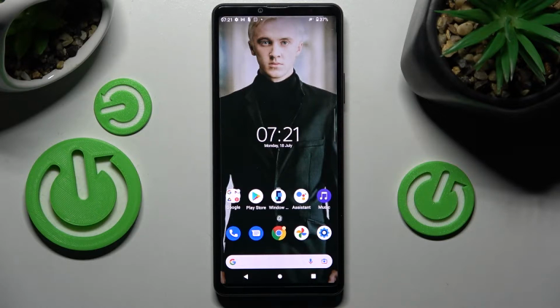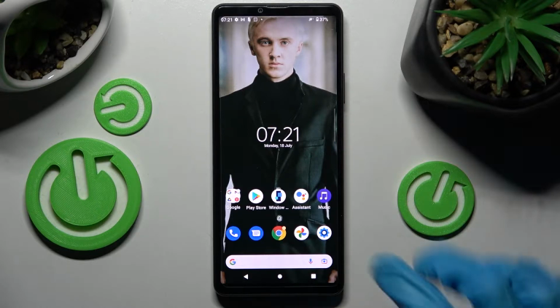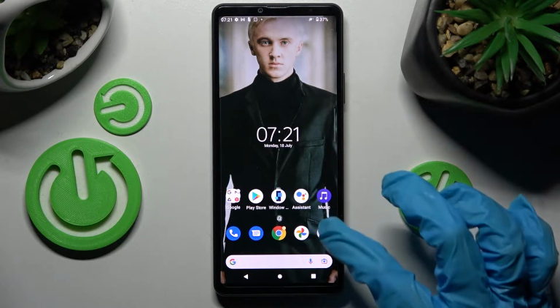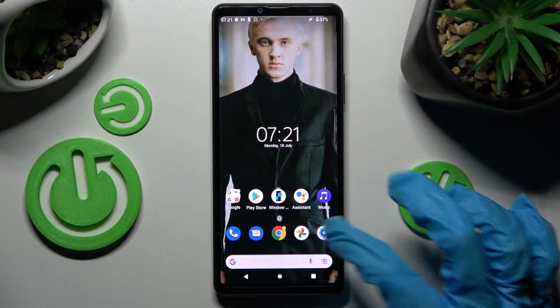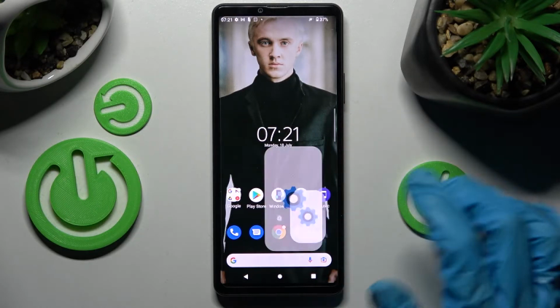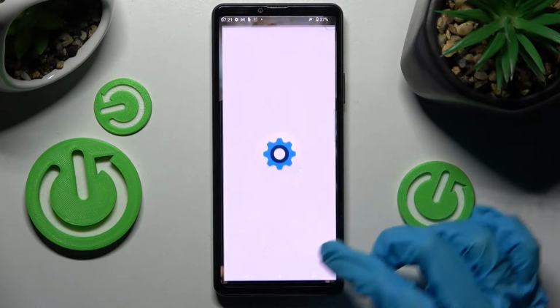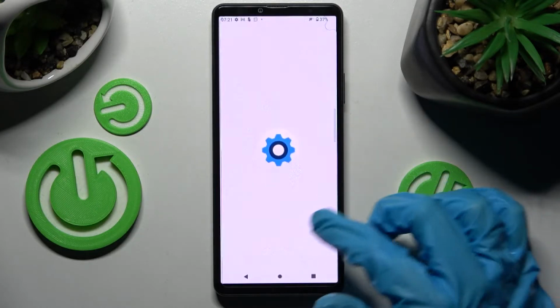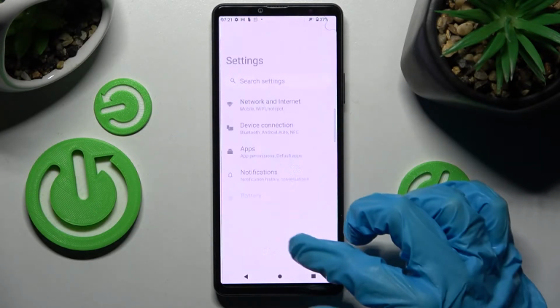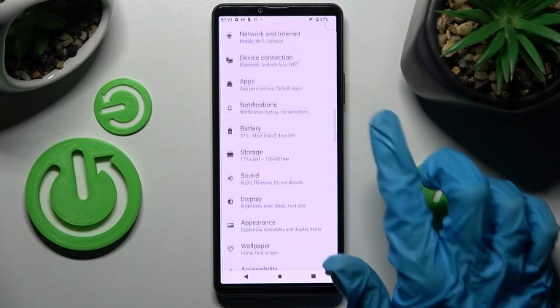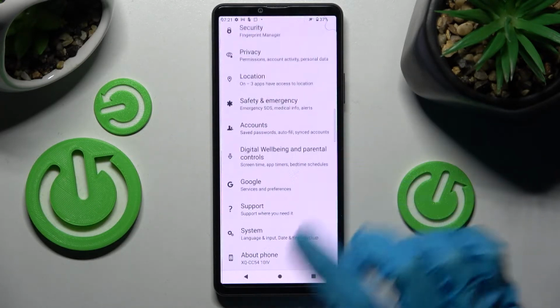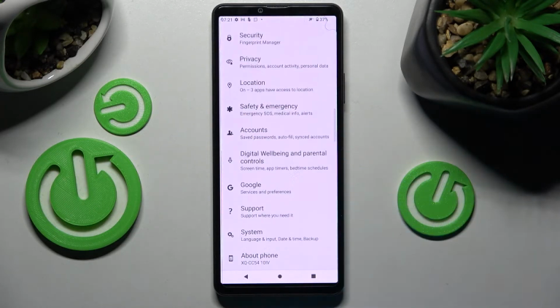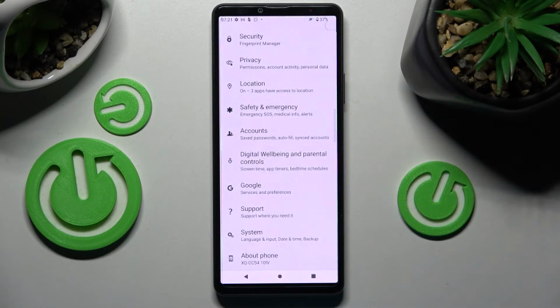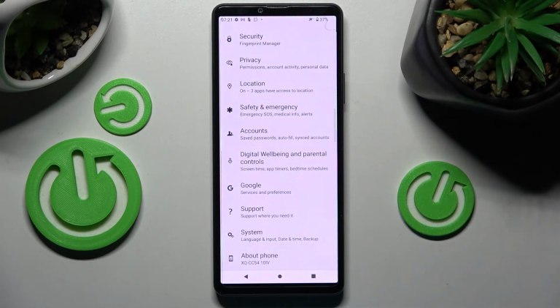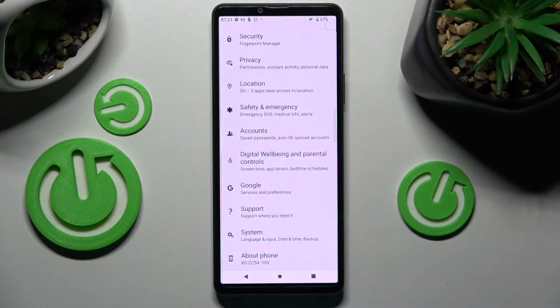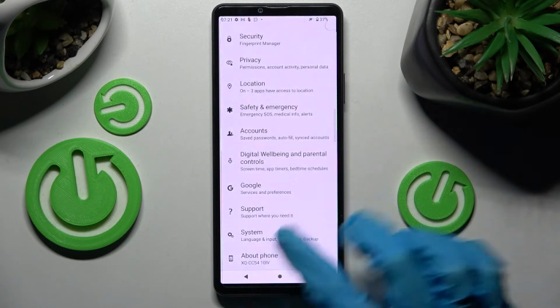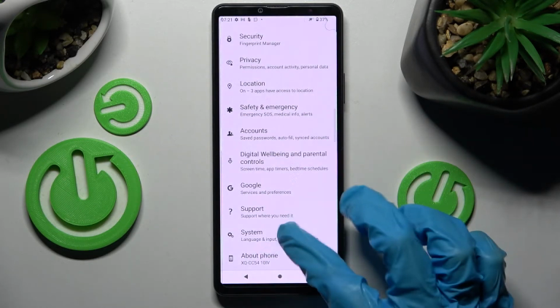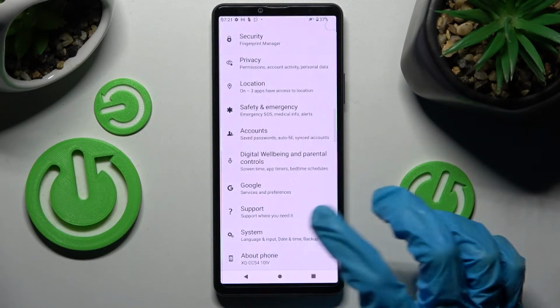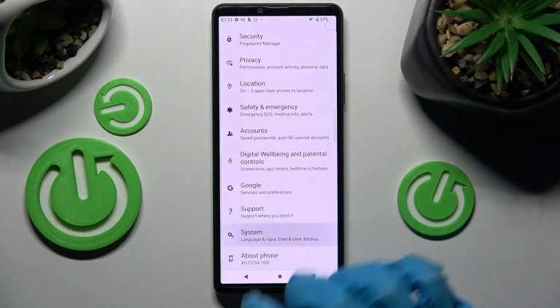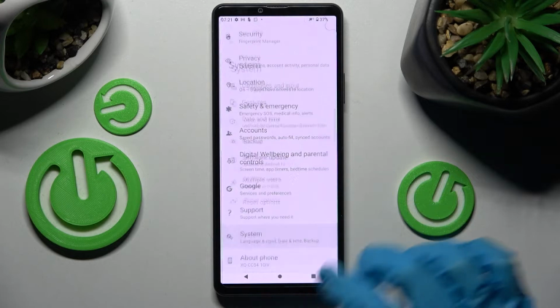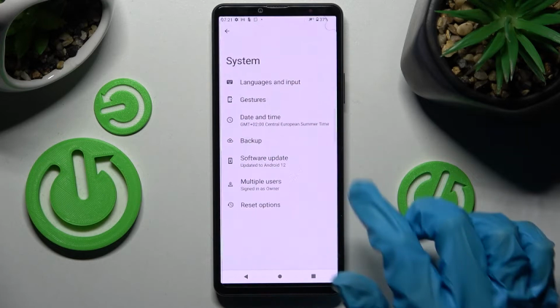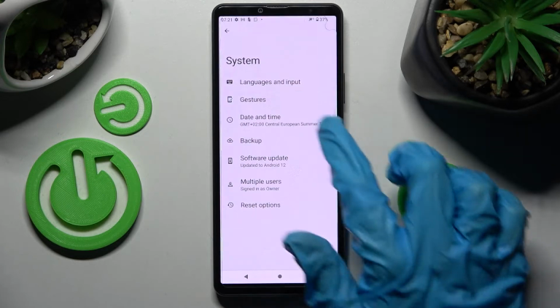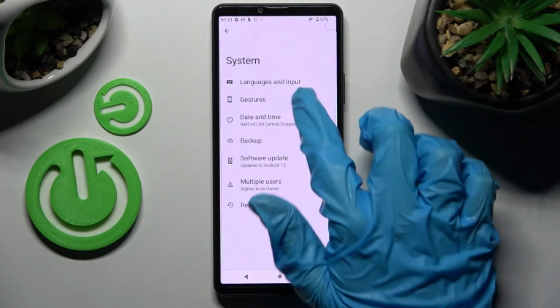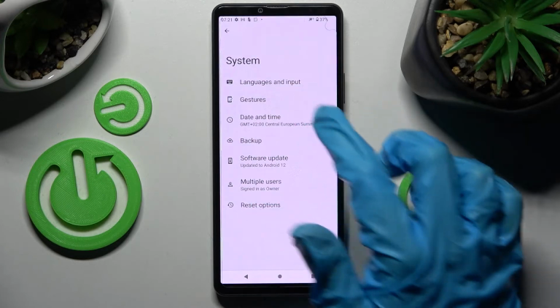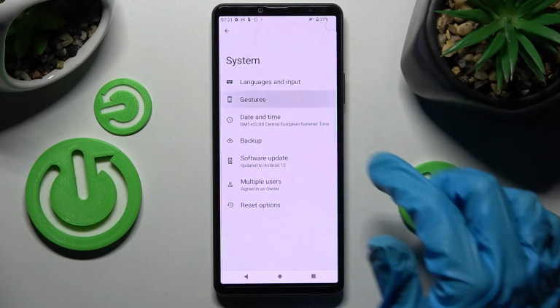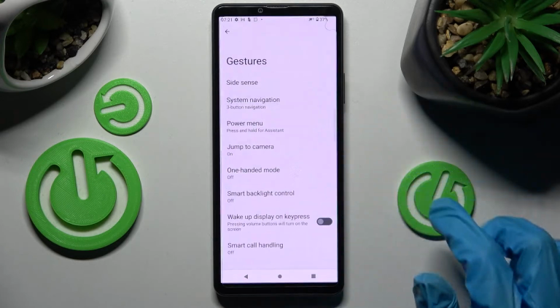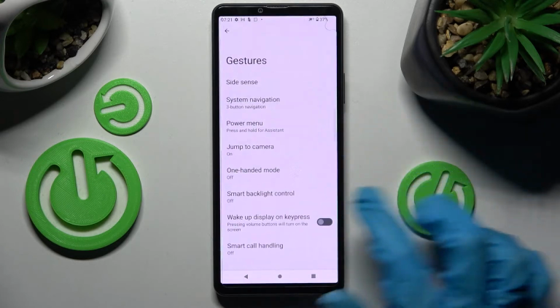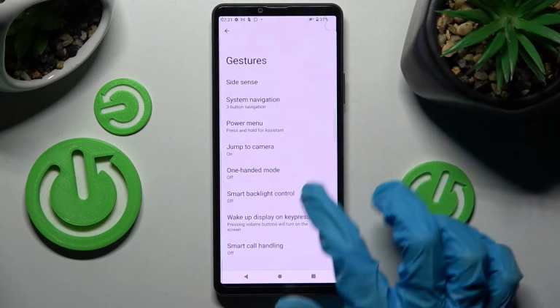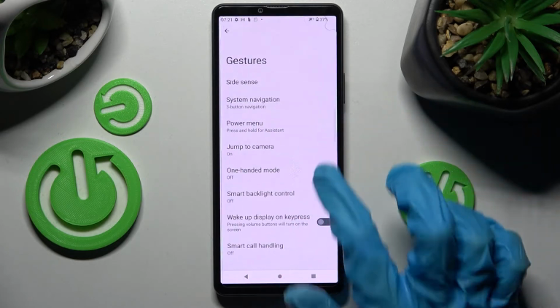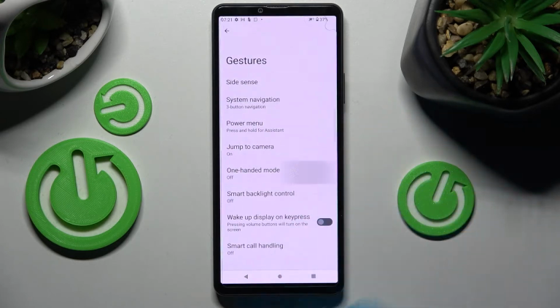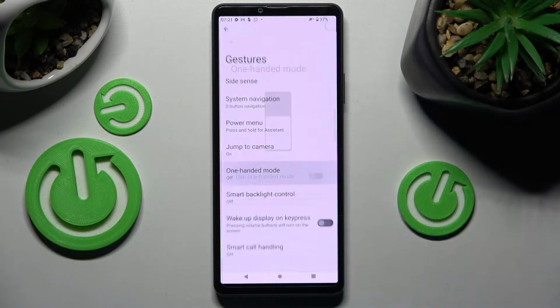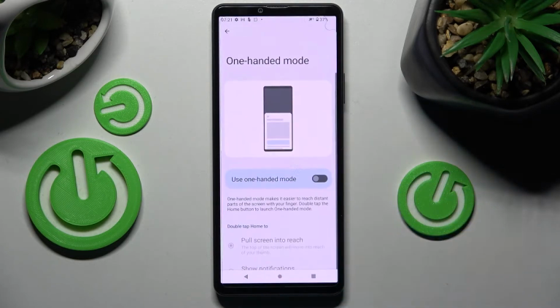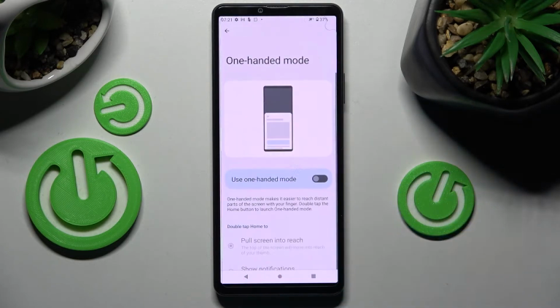Start by opening Settings and scrolling down. Now choose System, tap on Gestures, and click on One-handed mode.